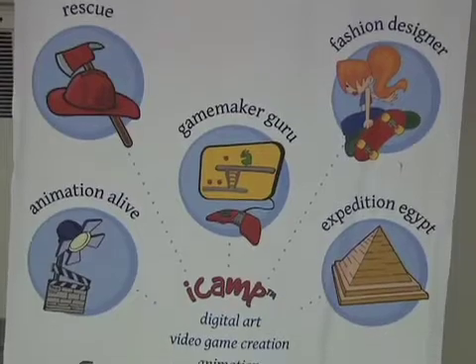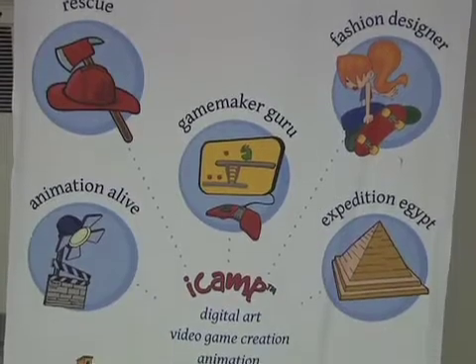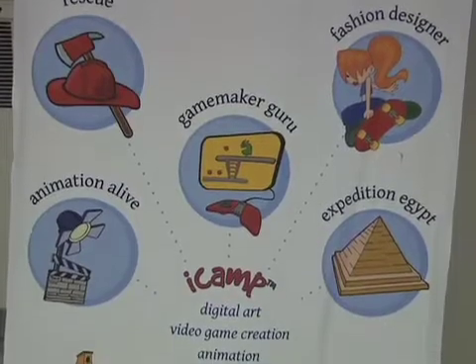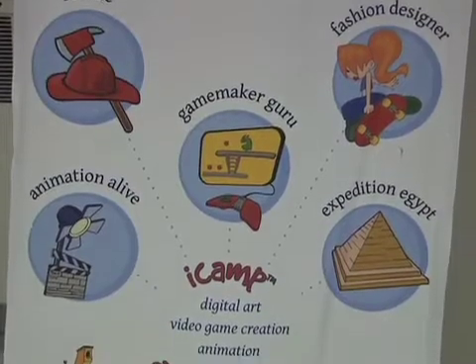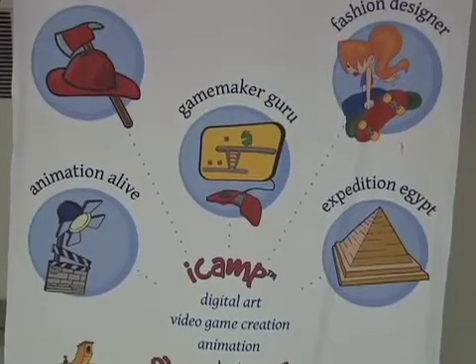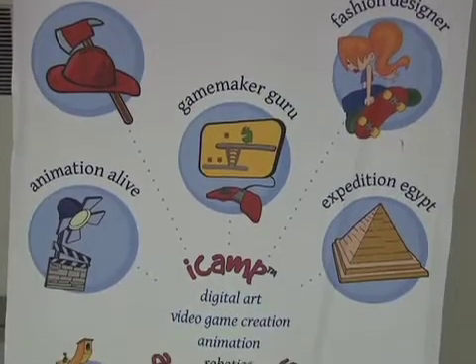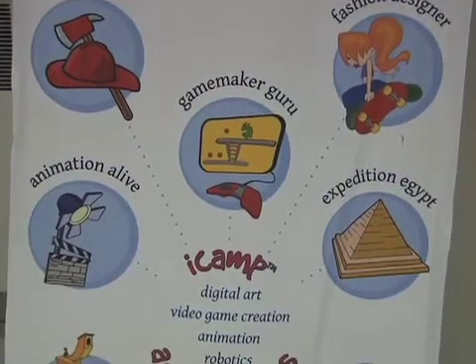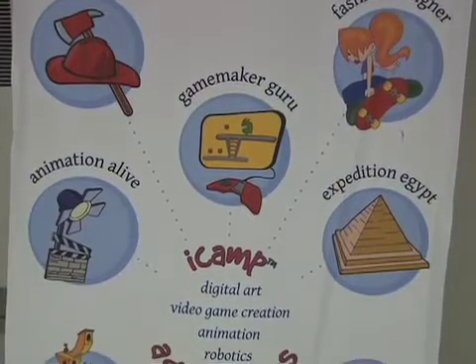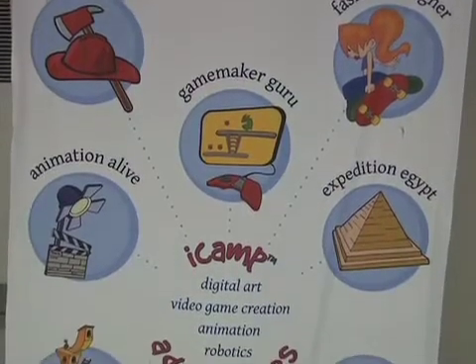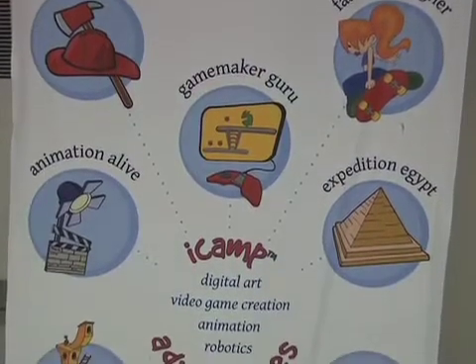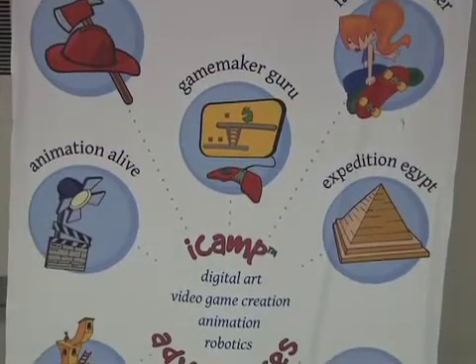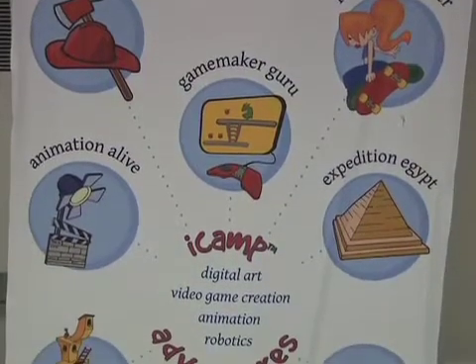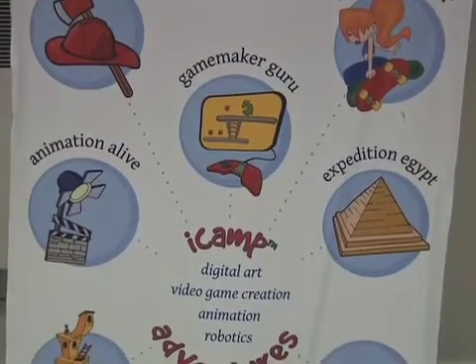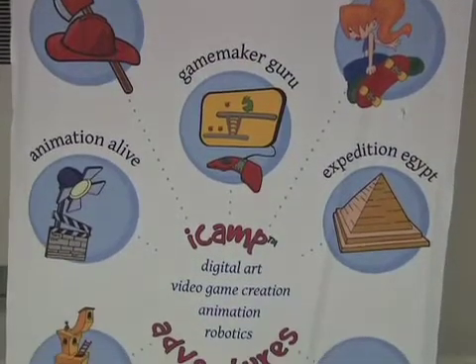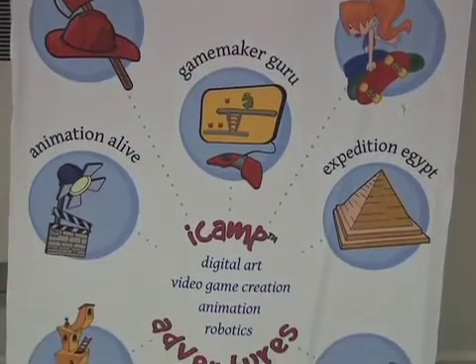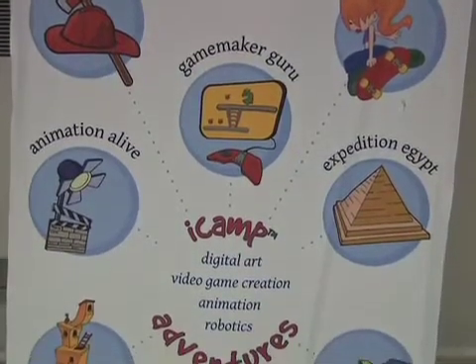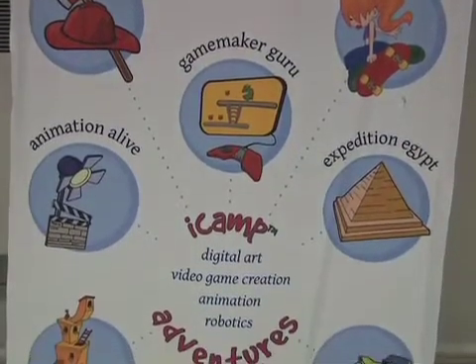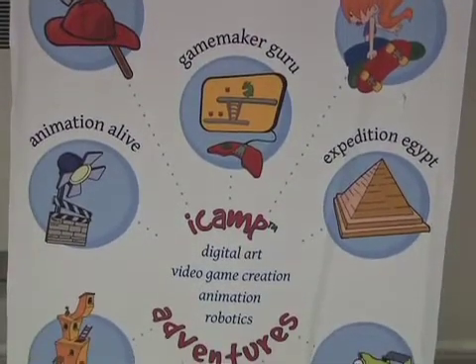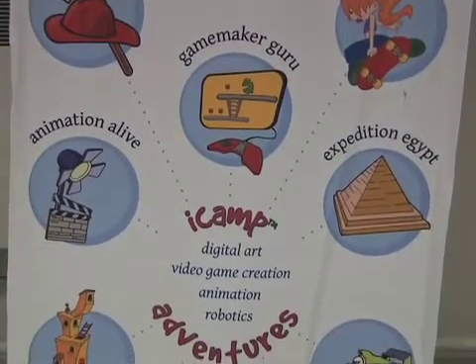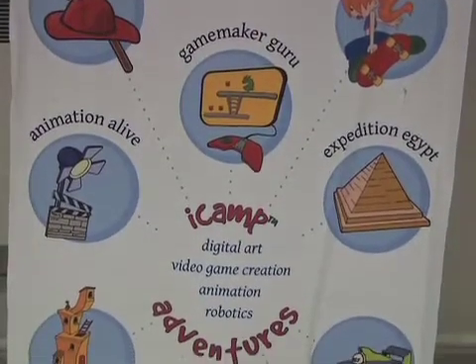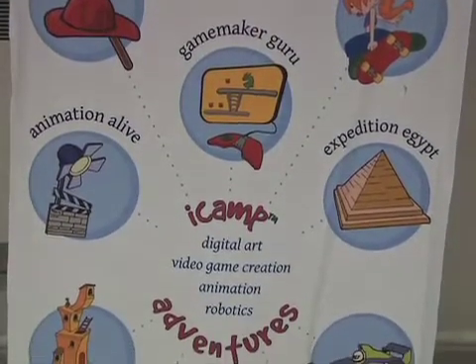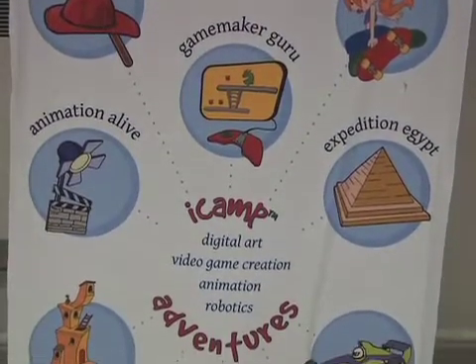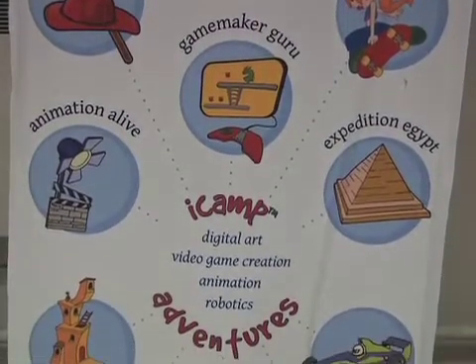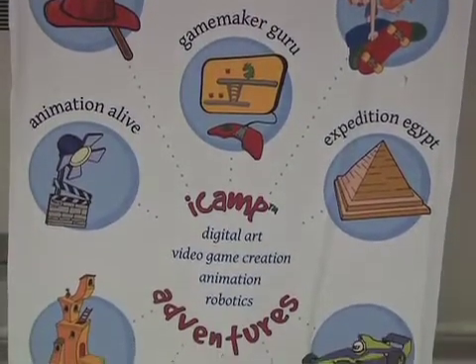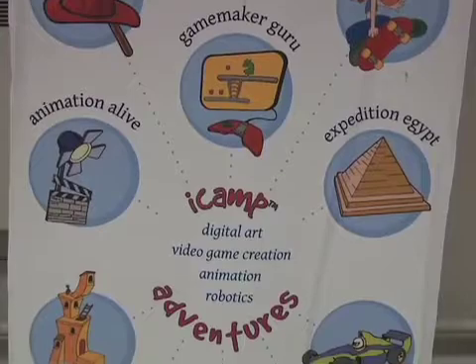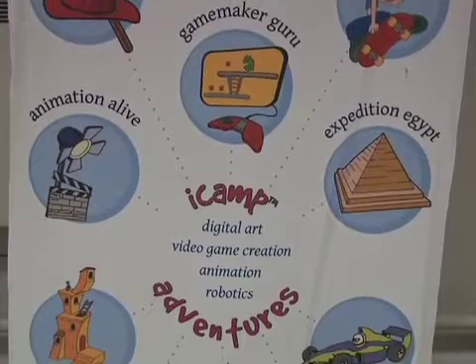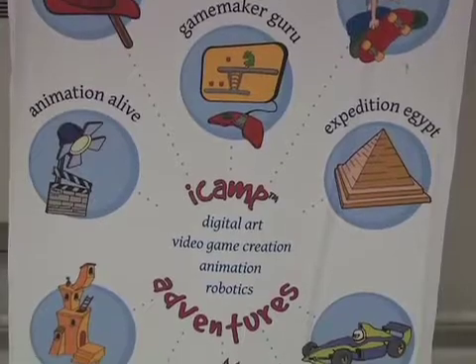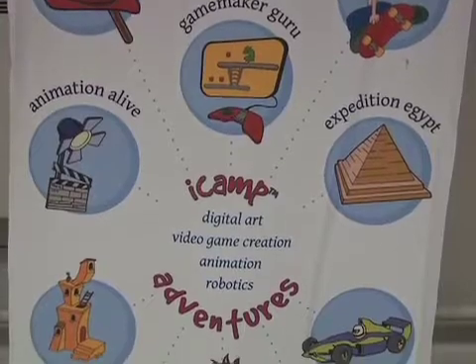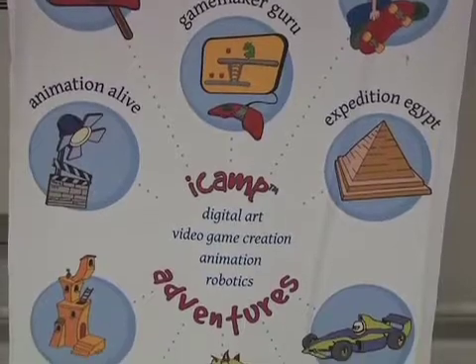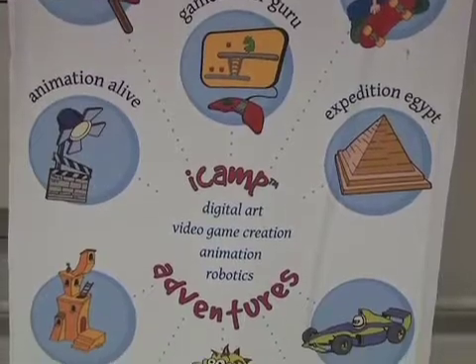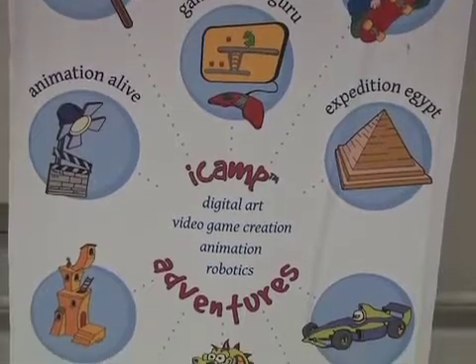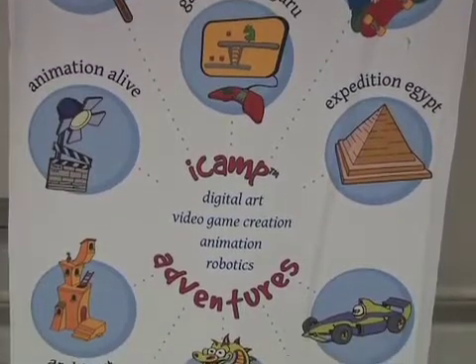Kids in second through eighth grade can attend a one-week session to create a story based on ten themes, or what they call adventures.